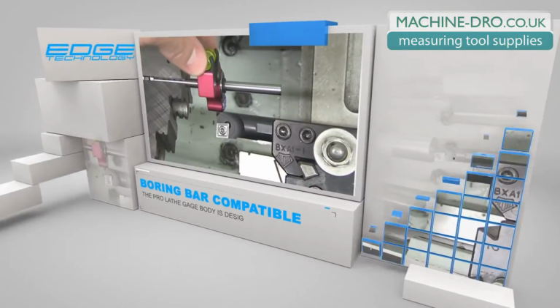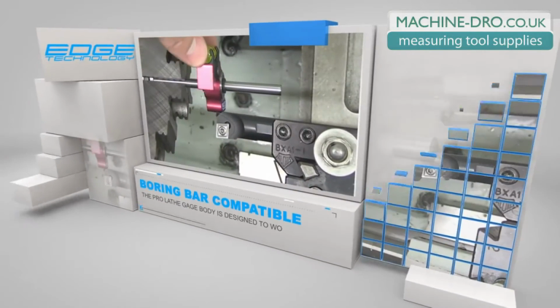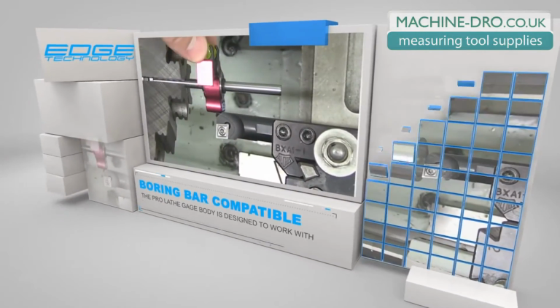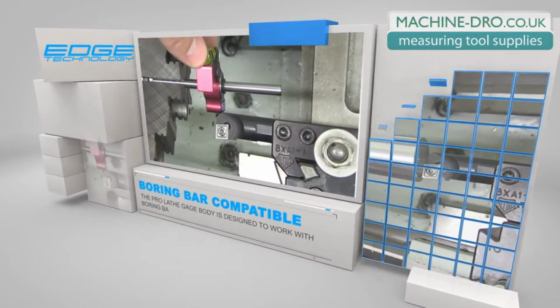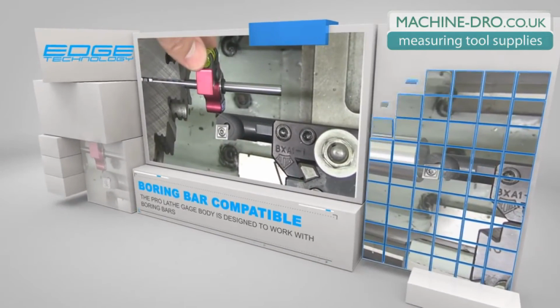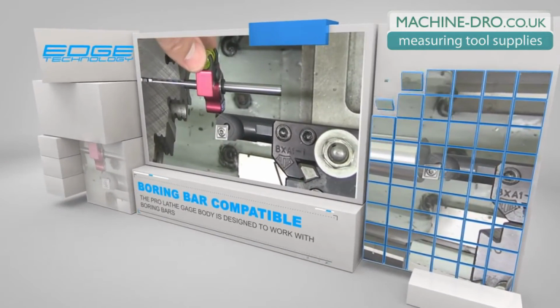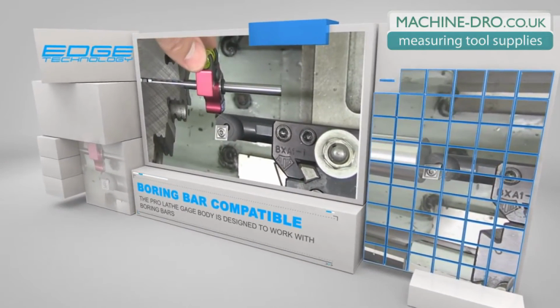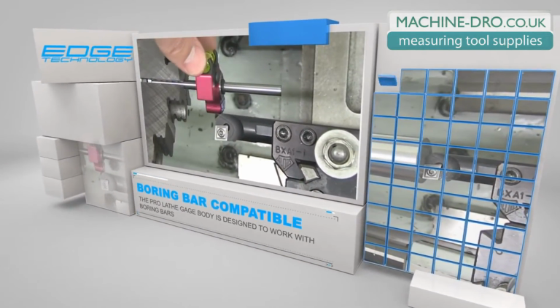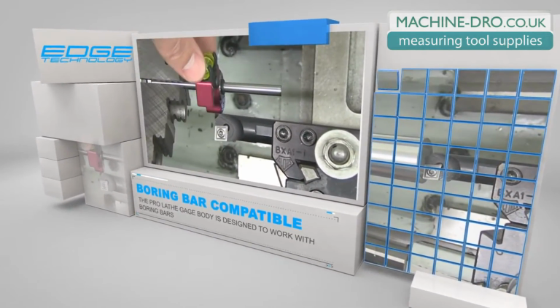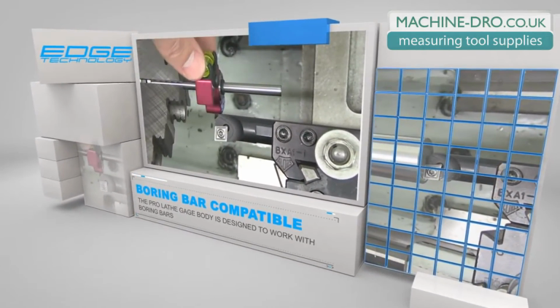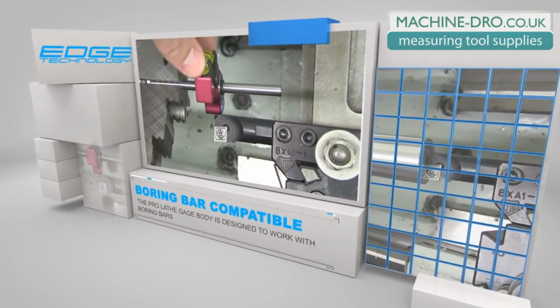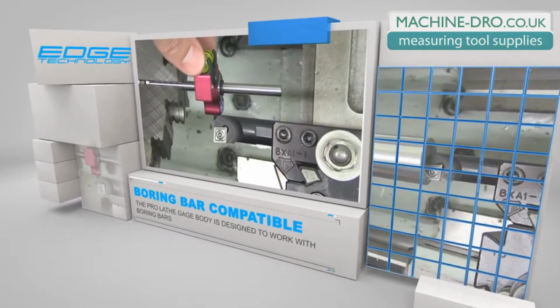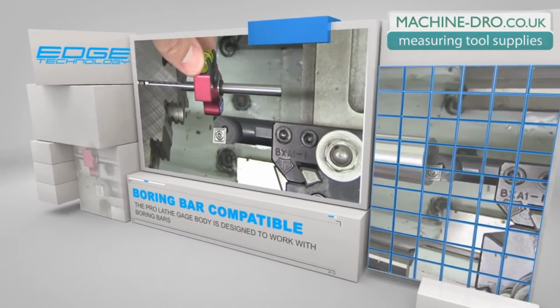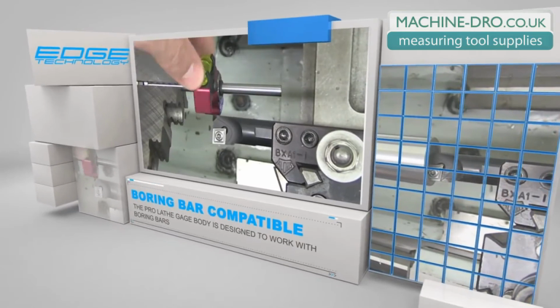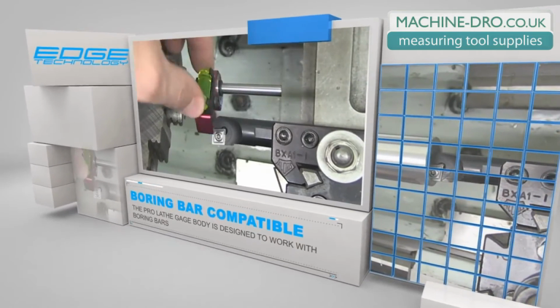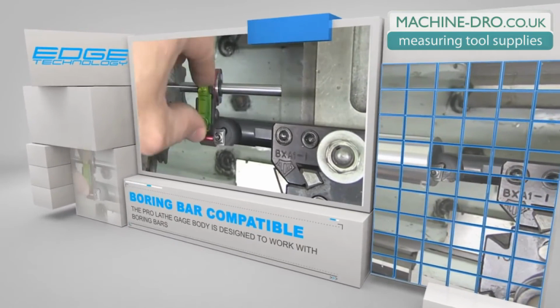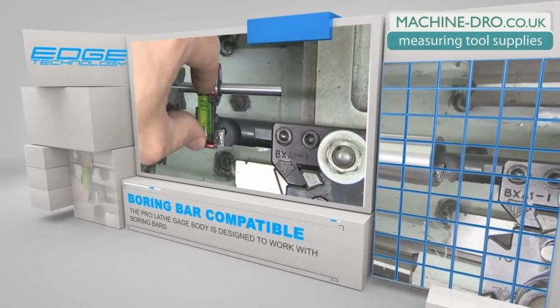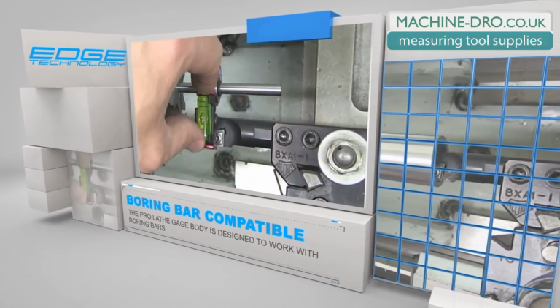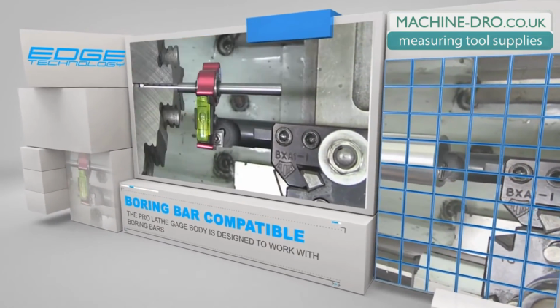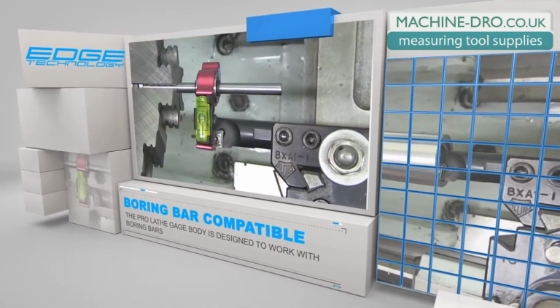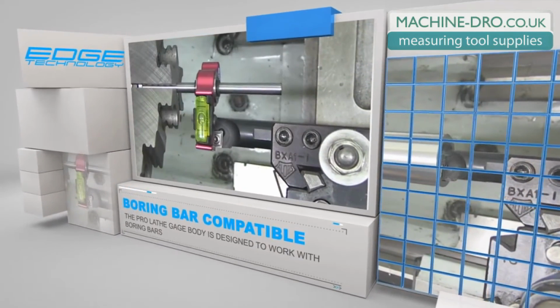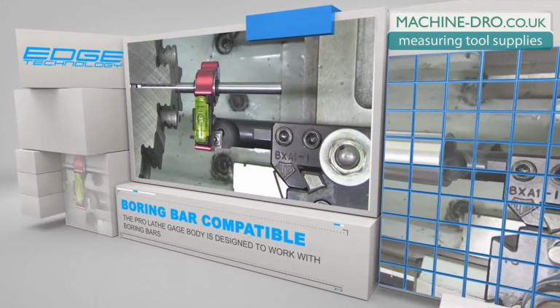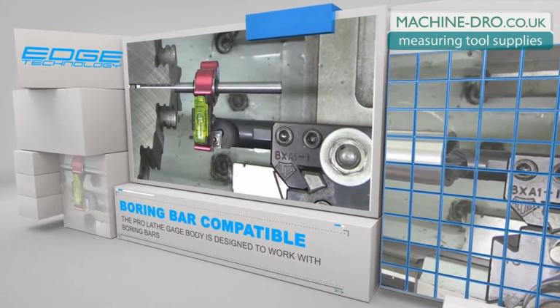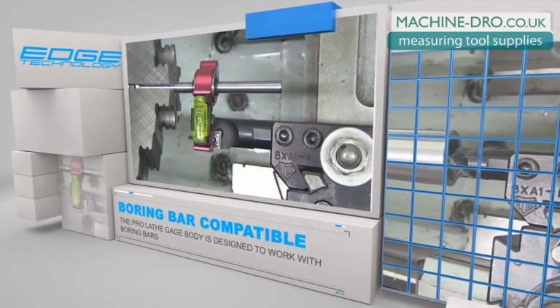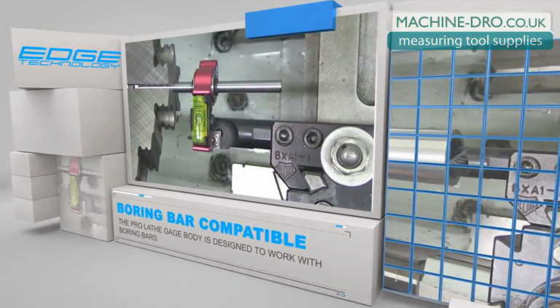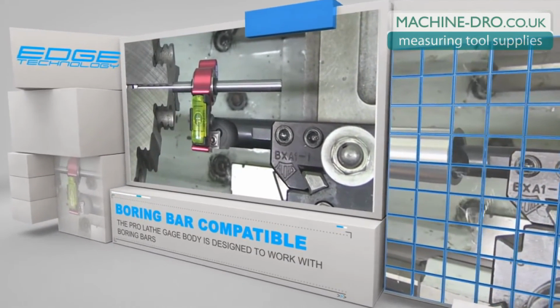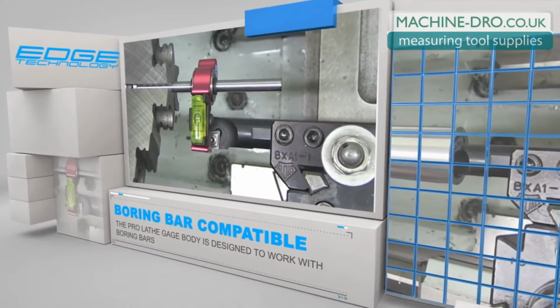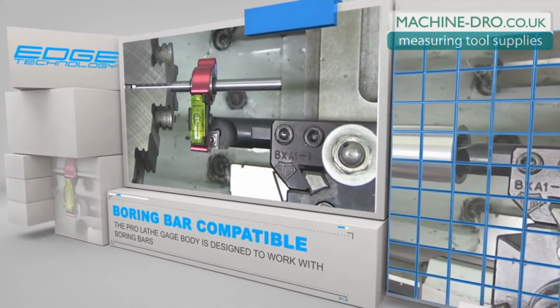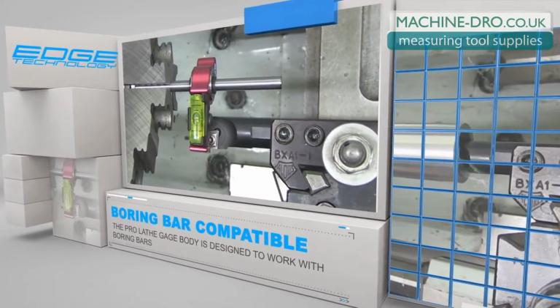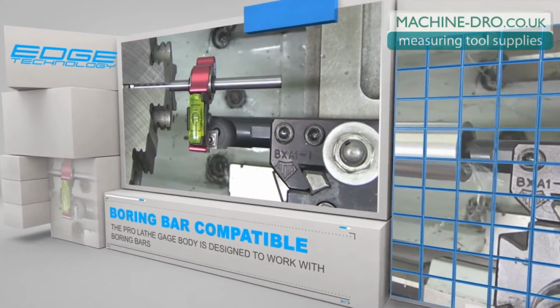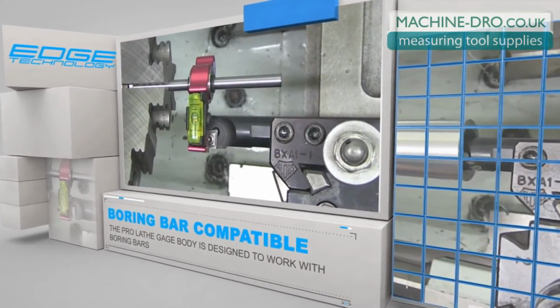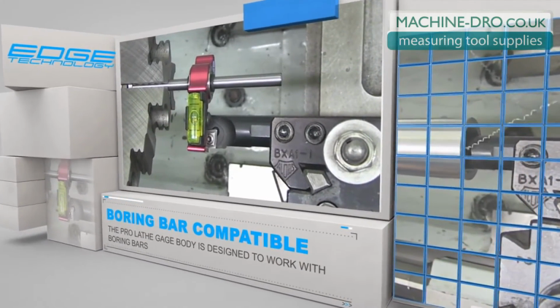The body of the ProLathe Gauge has a relief that allows it to be compatible with boring bars.